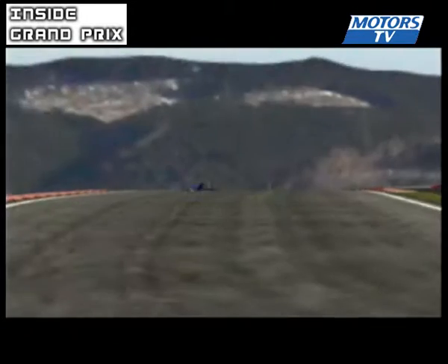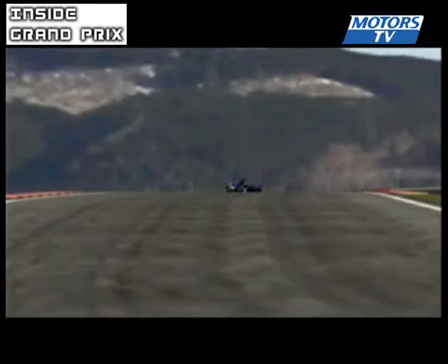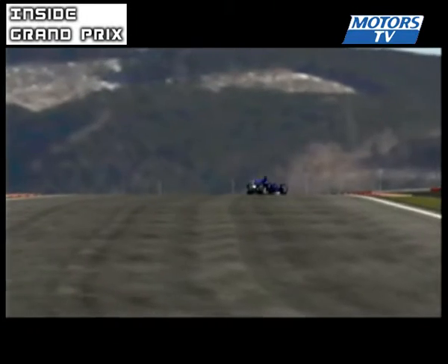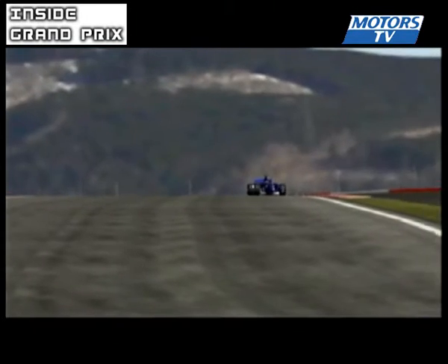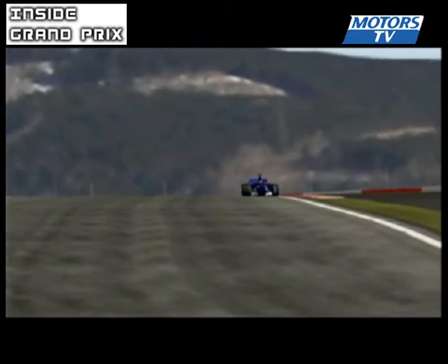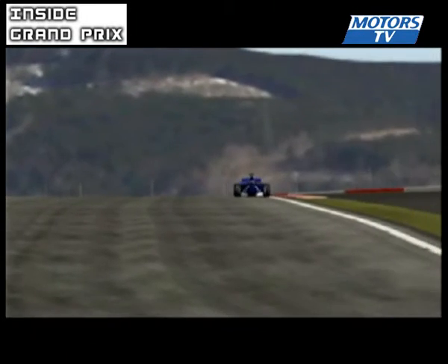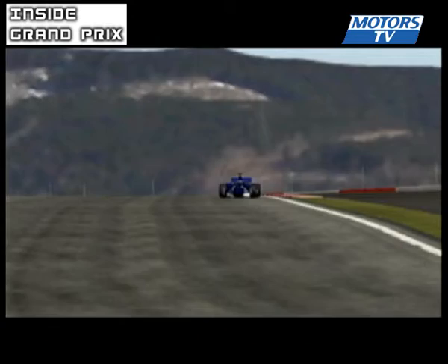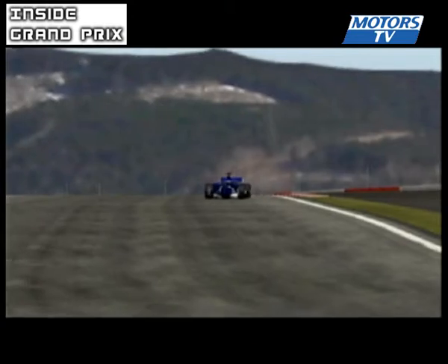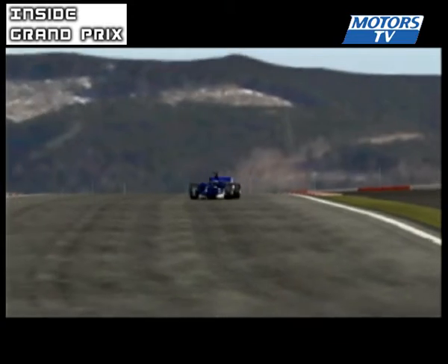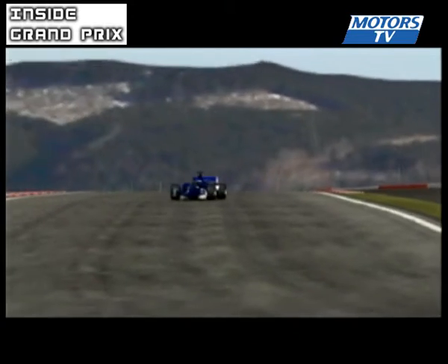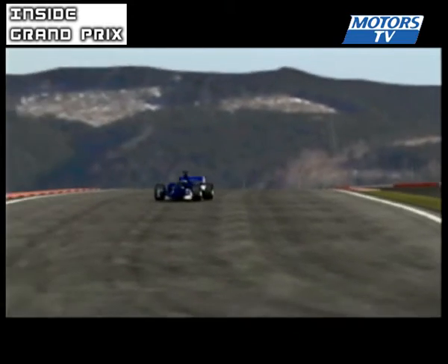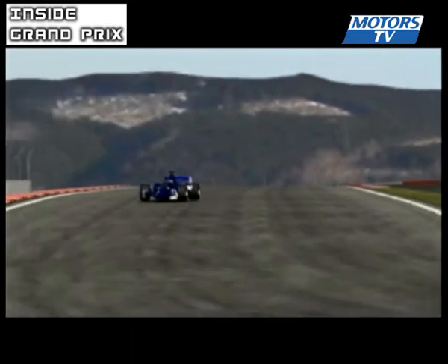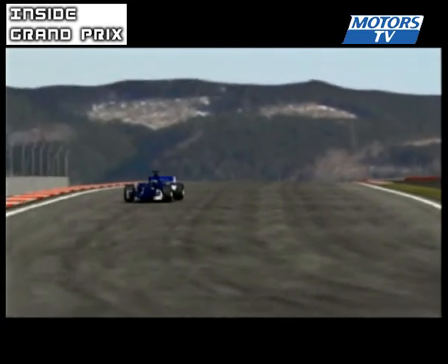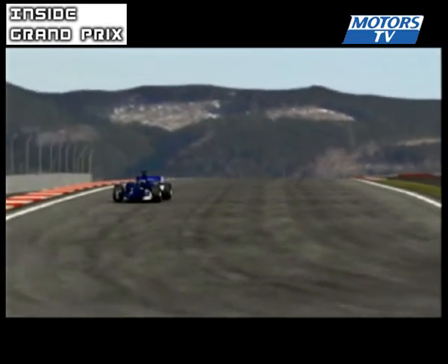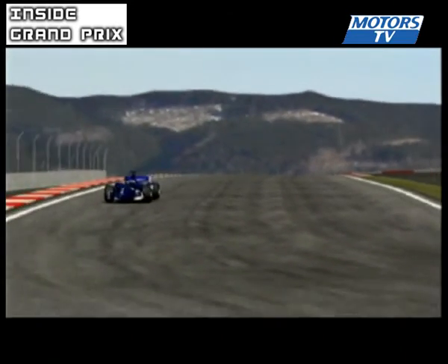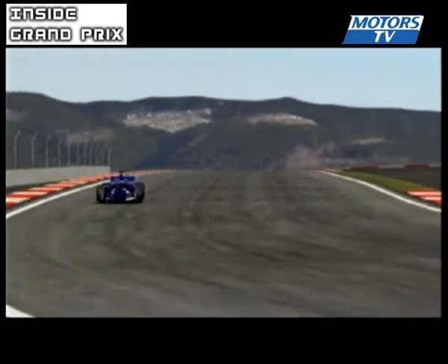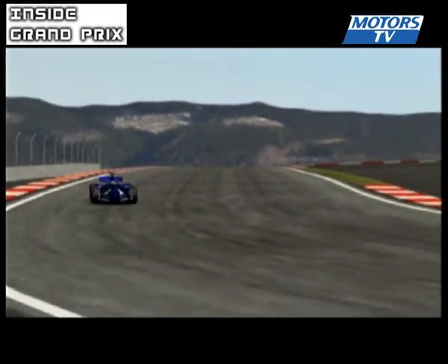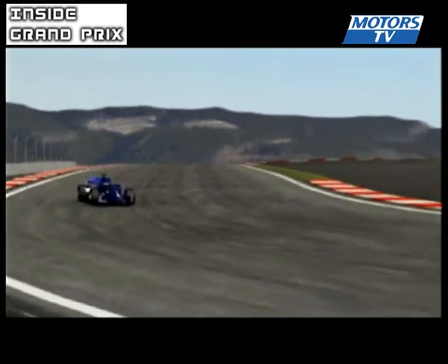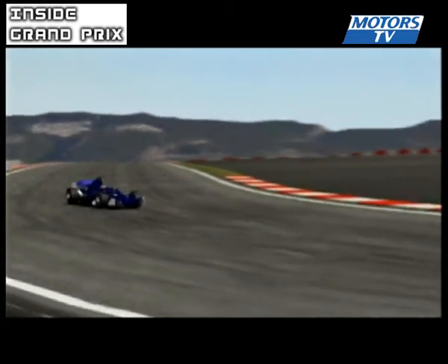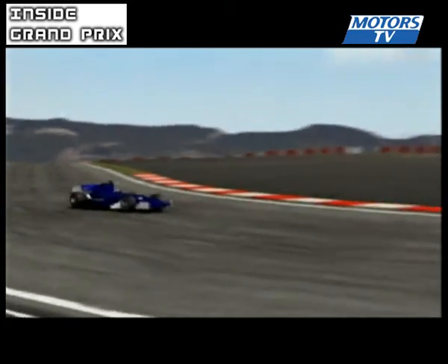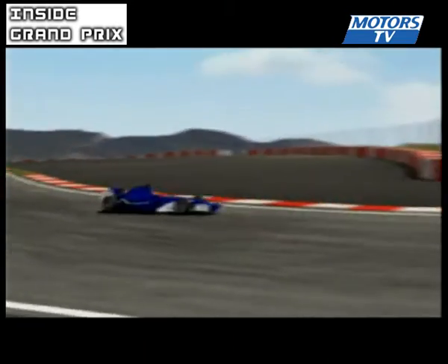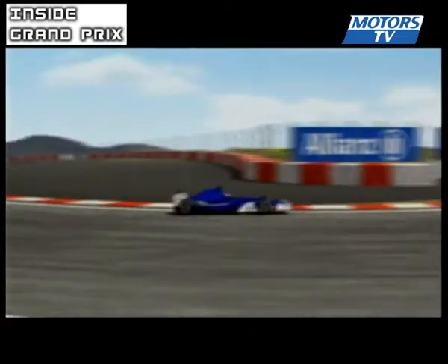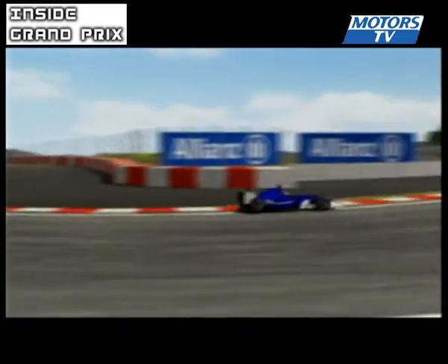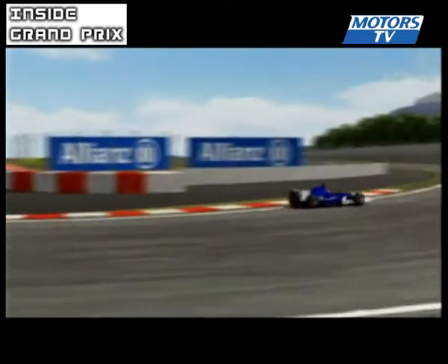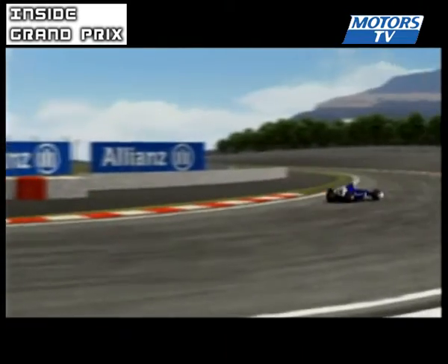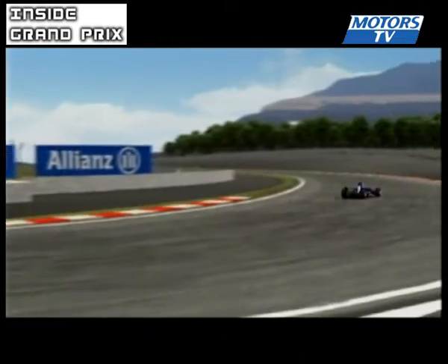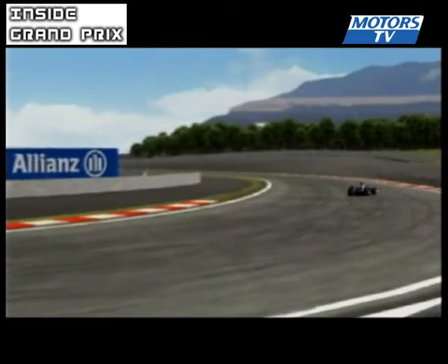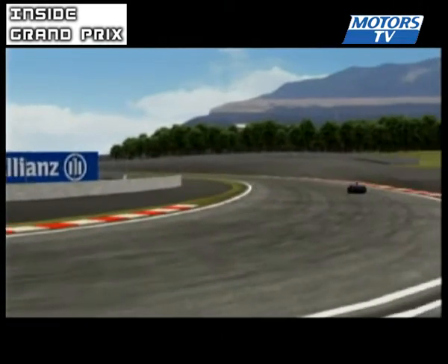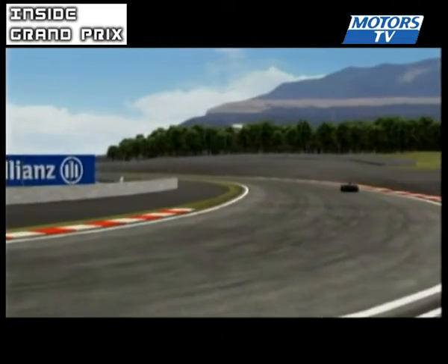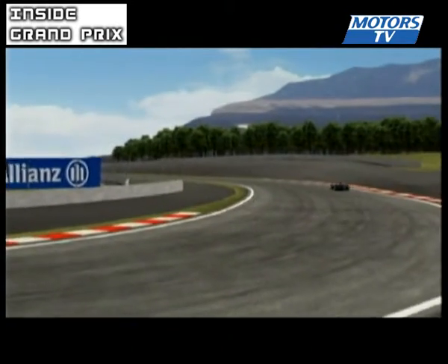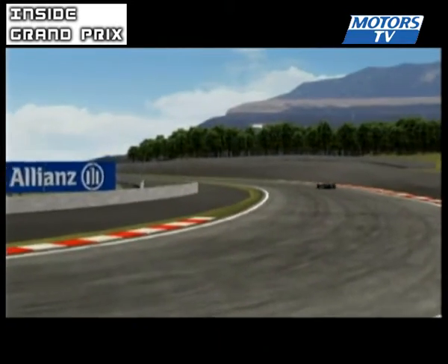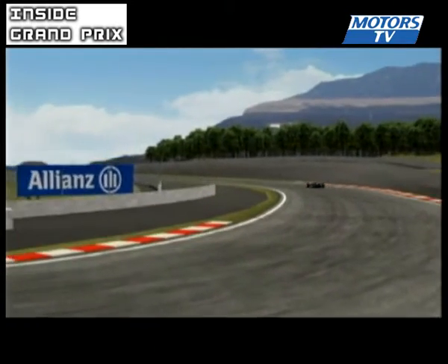To be more precise, a tight hairpin, after which it's off at over 290 onto the 300R straight.